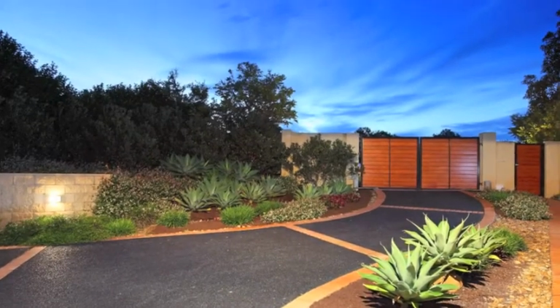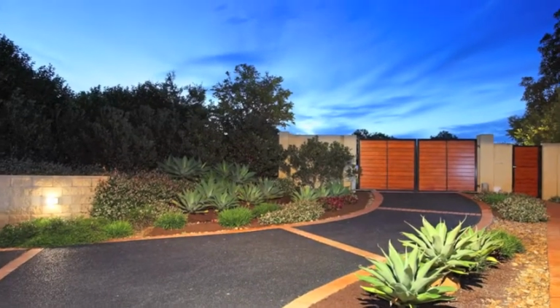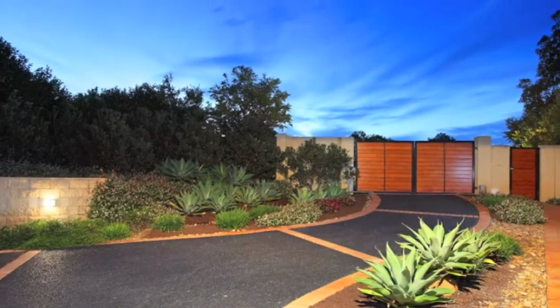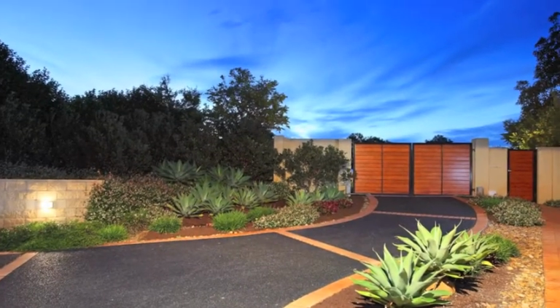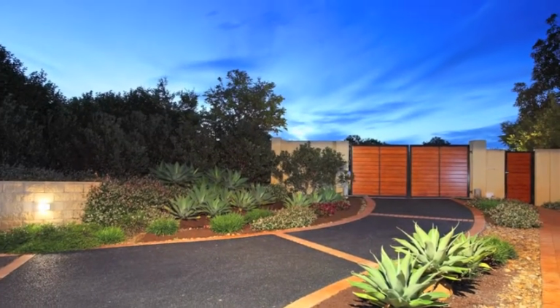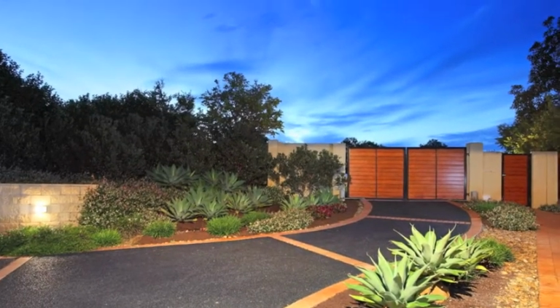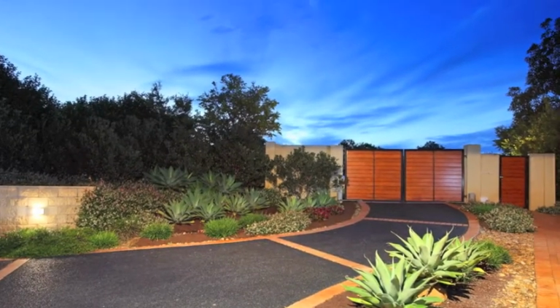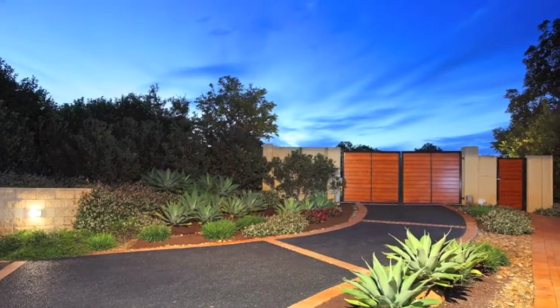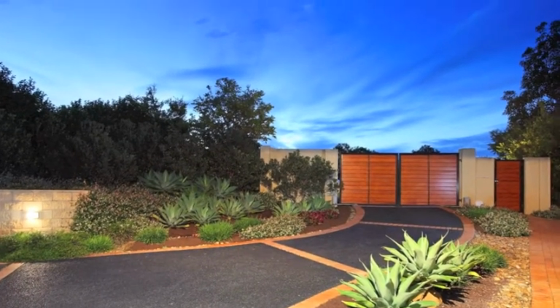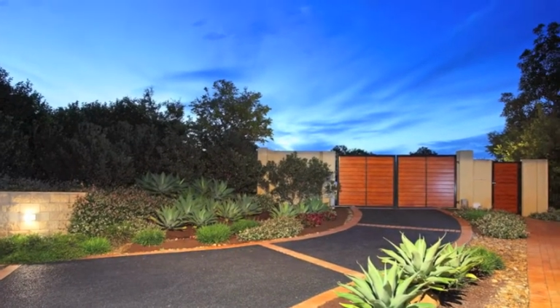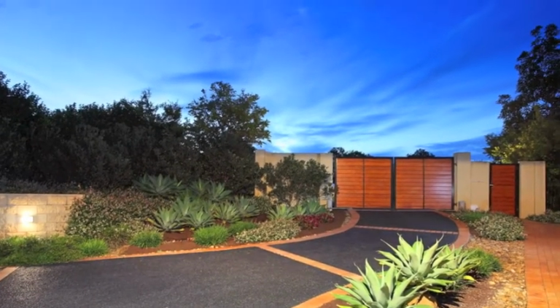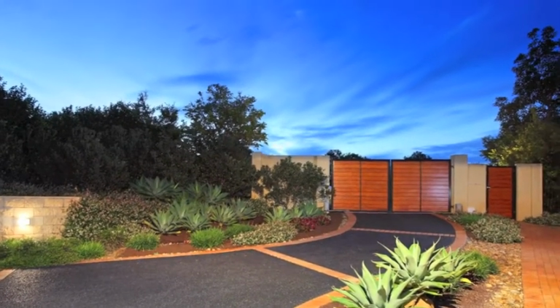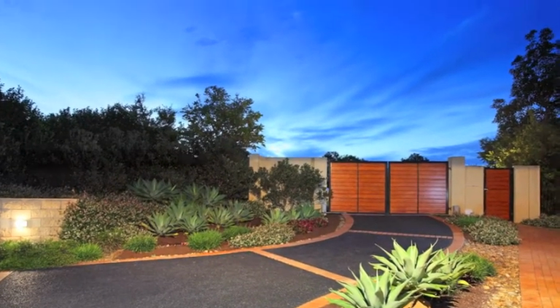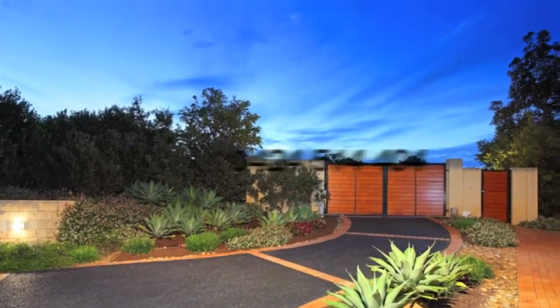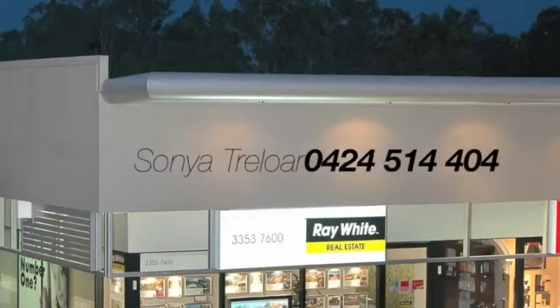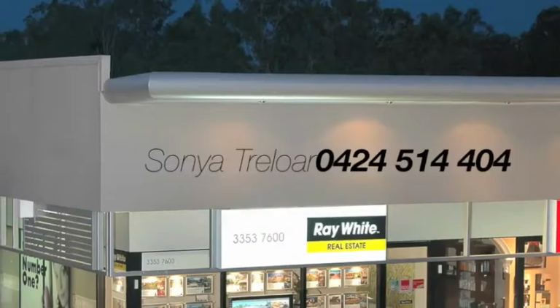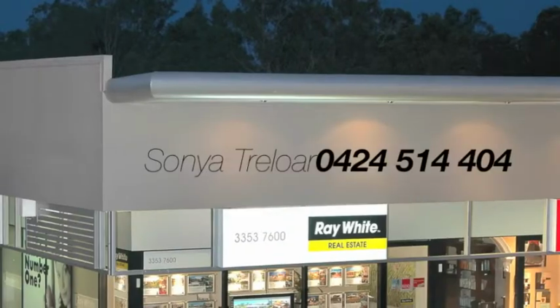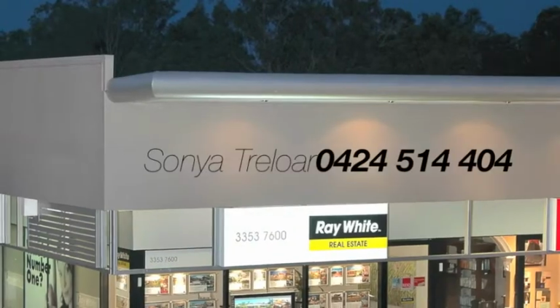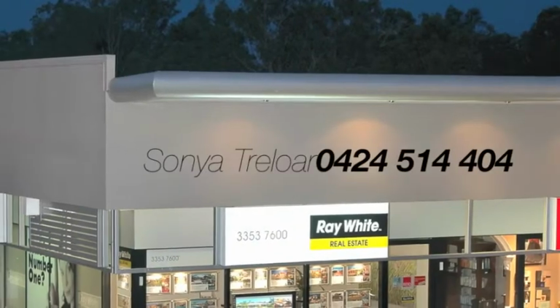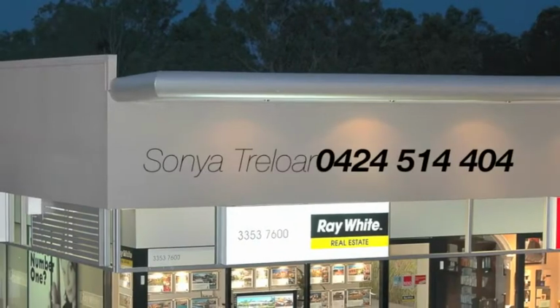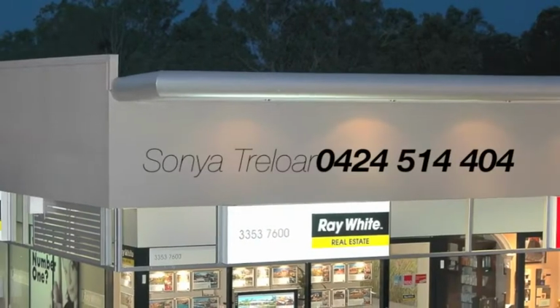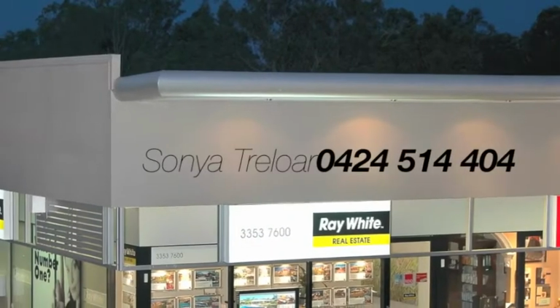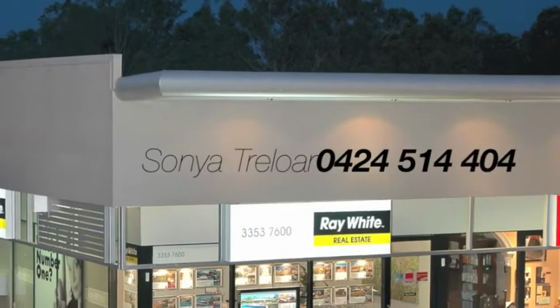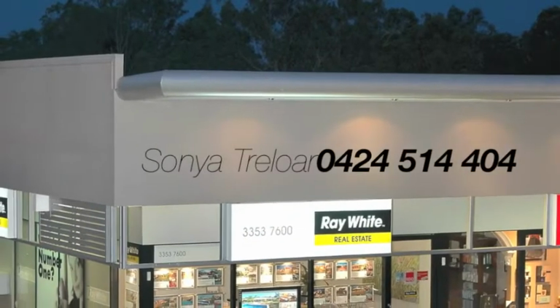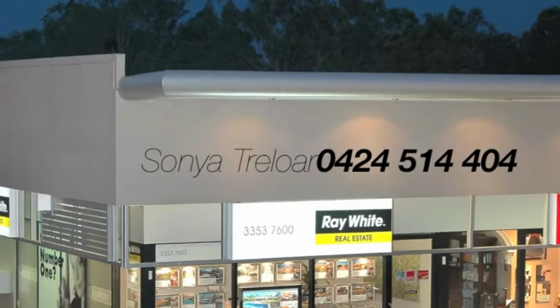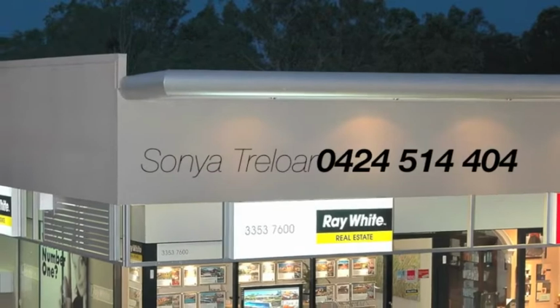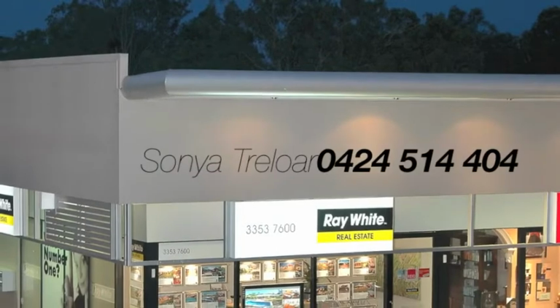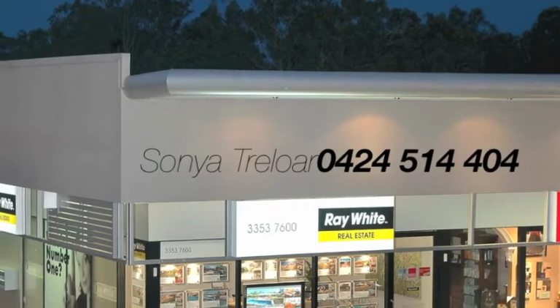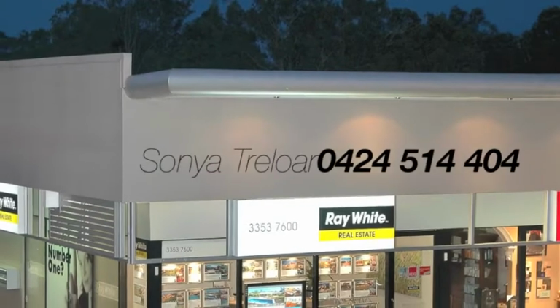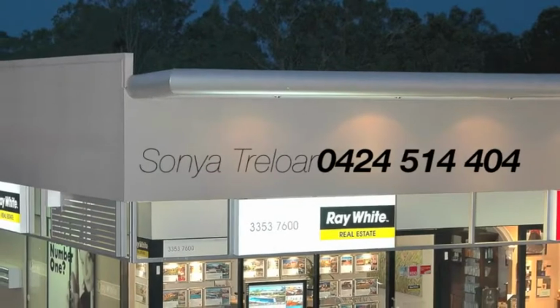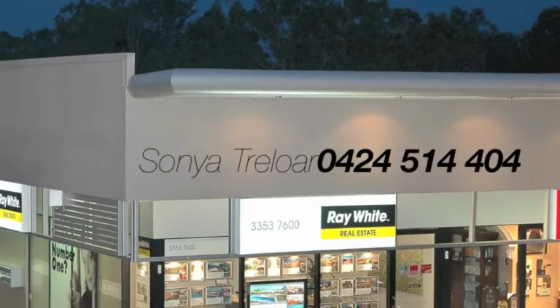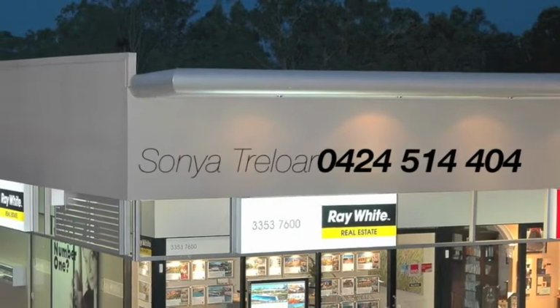Call Sonia today to find out all the features this property offers. Tomorrow could be too late.